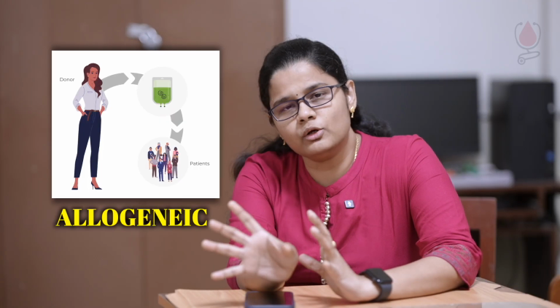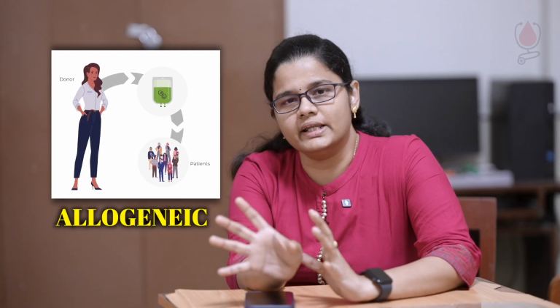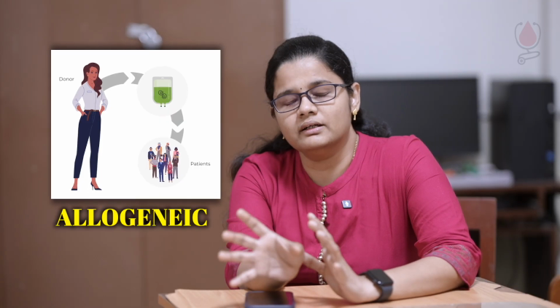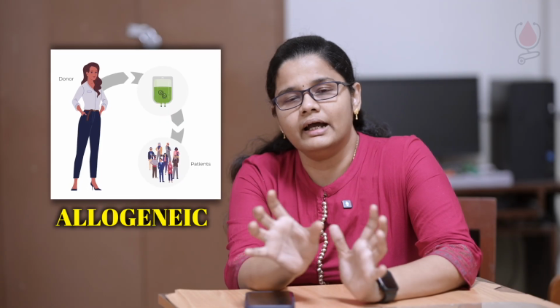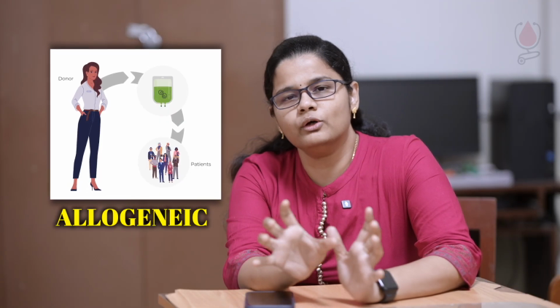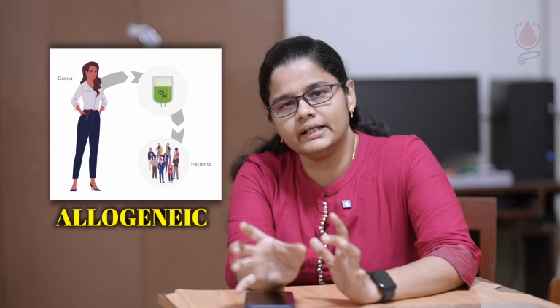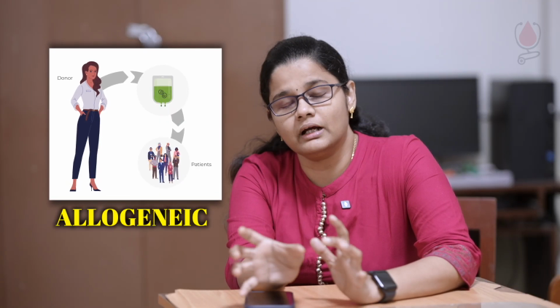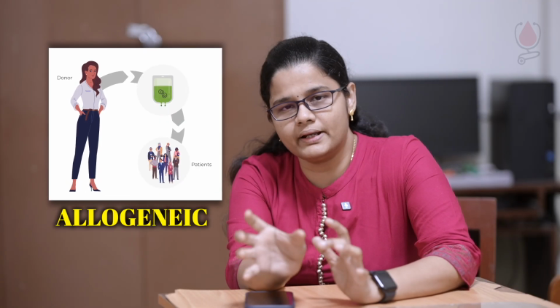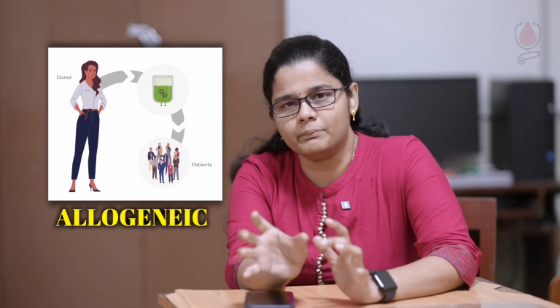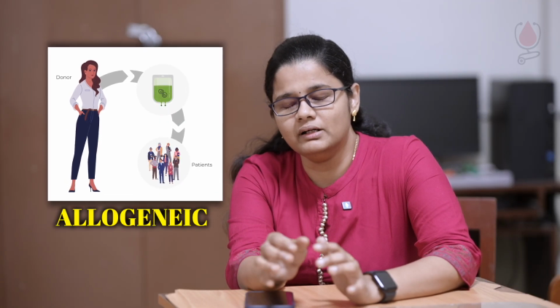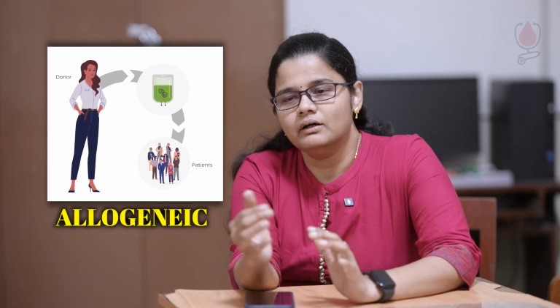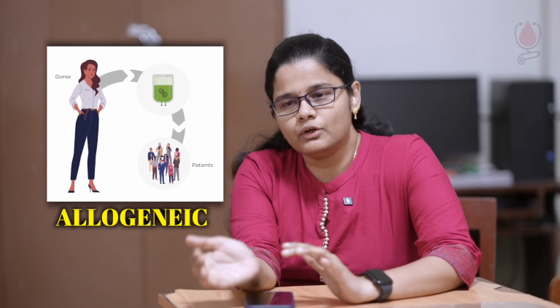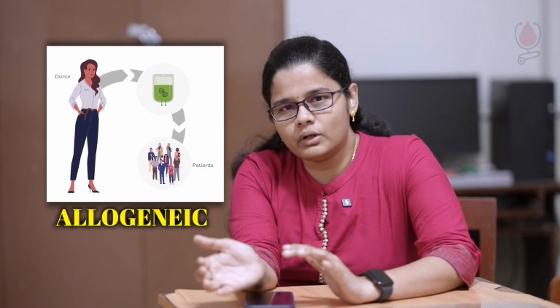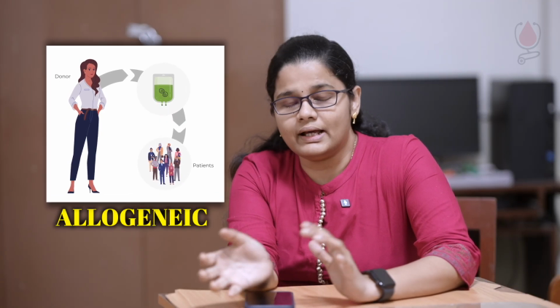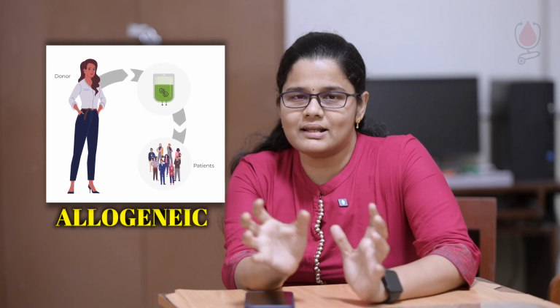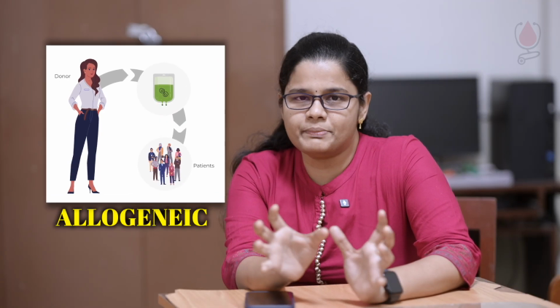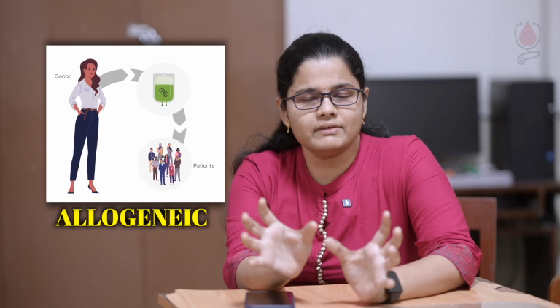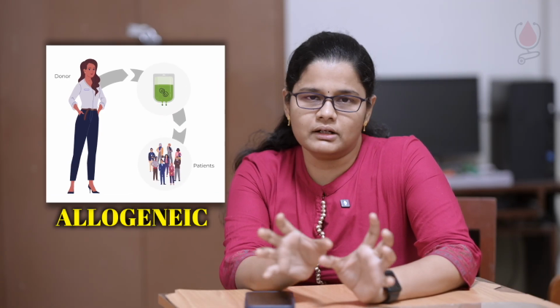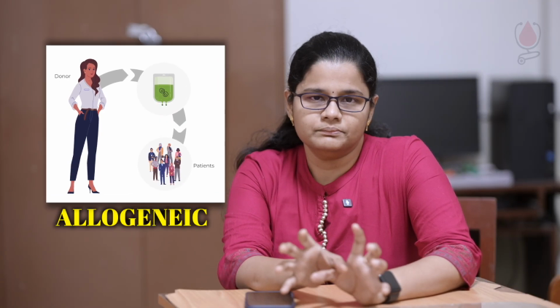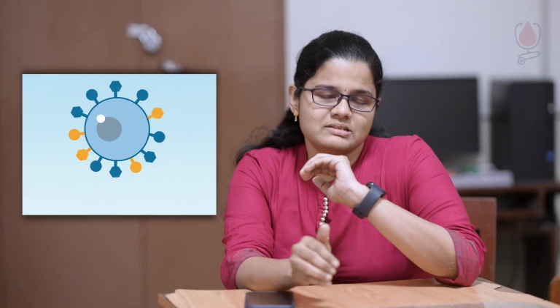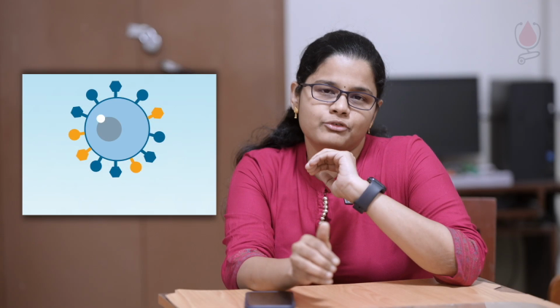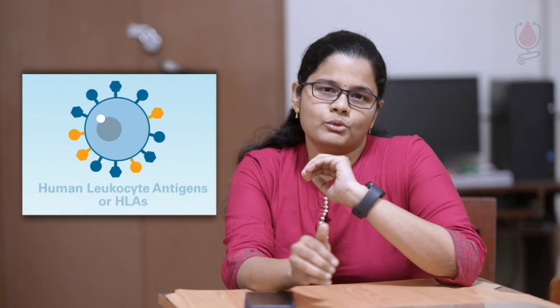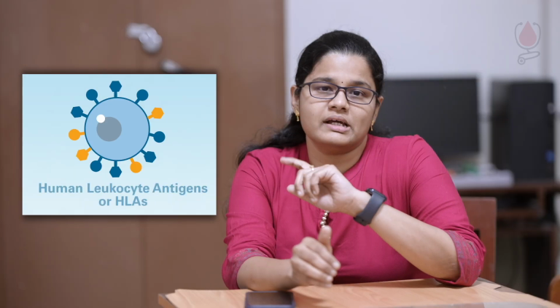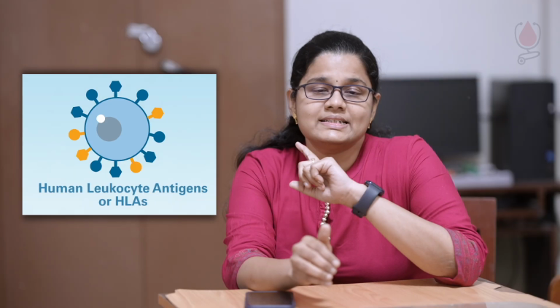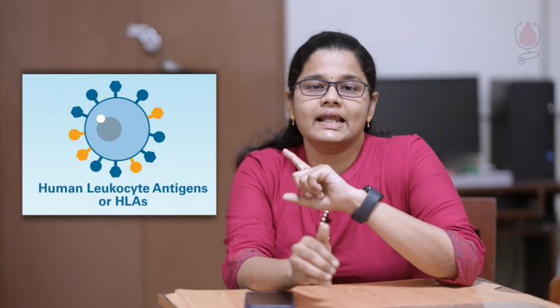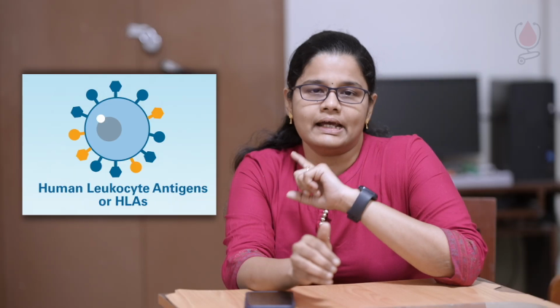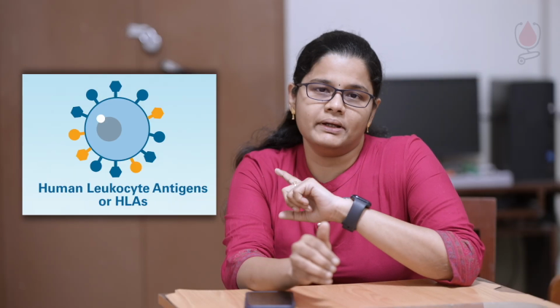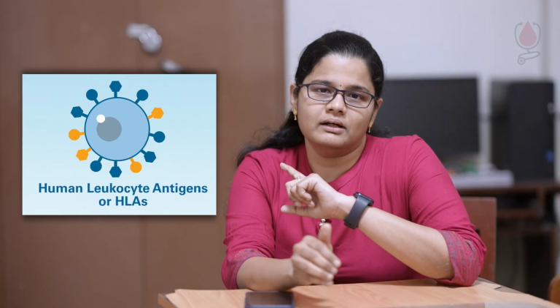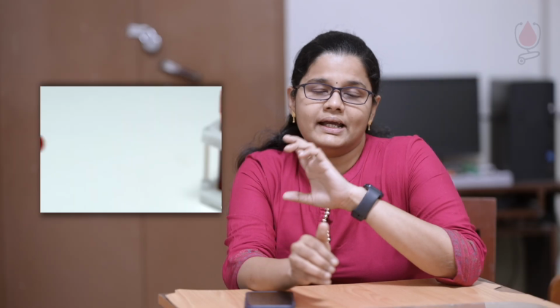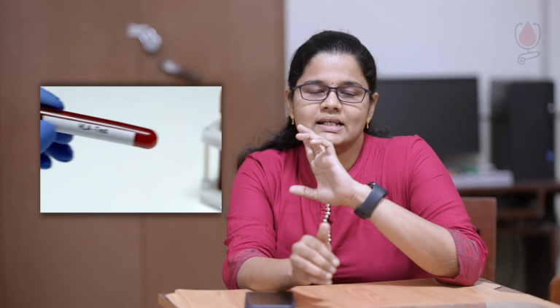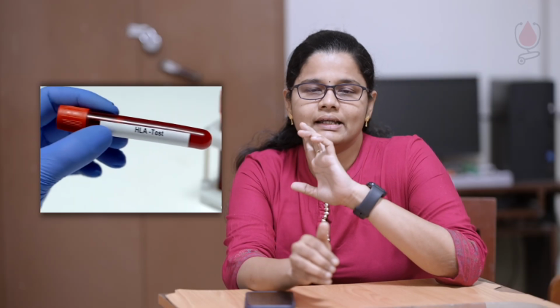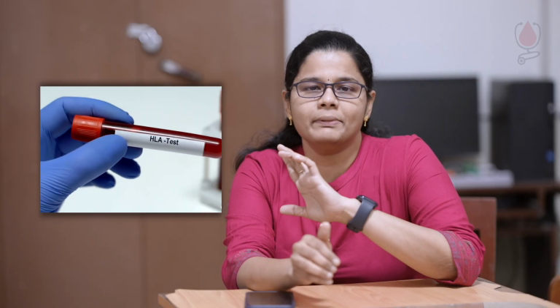For allogeneic transplant, there is a donor and a recipient. First and foremost, HLA typing must be done. You proceed only after HLA typing is confirmed.